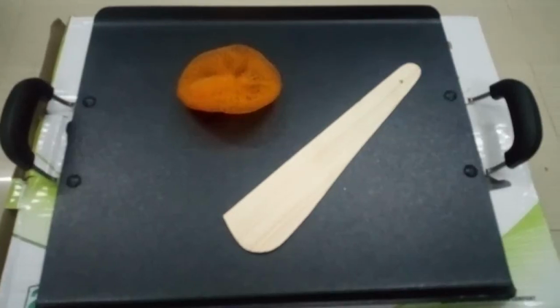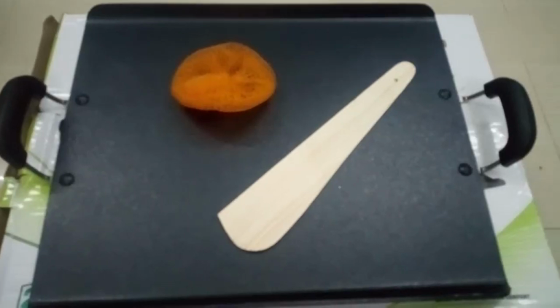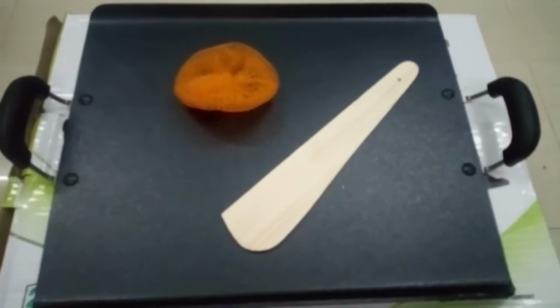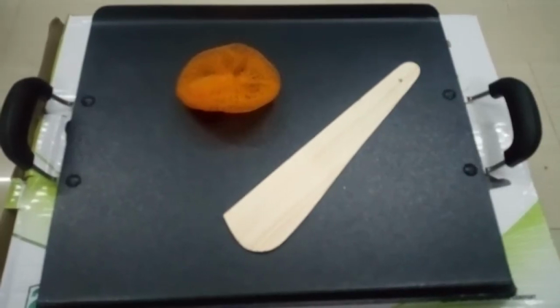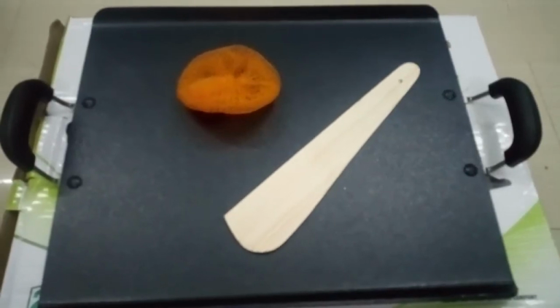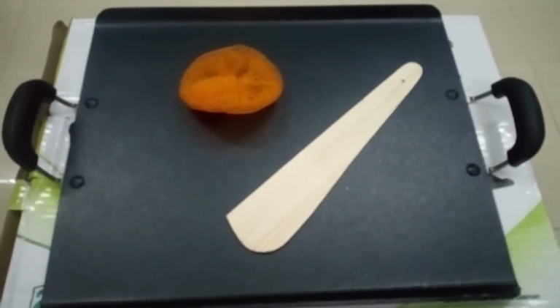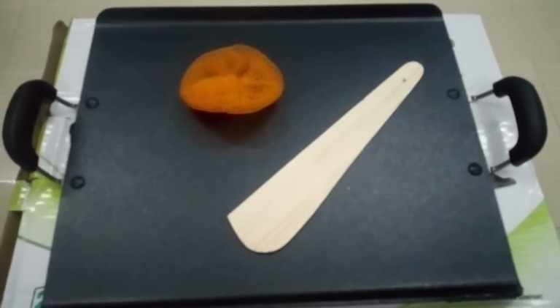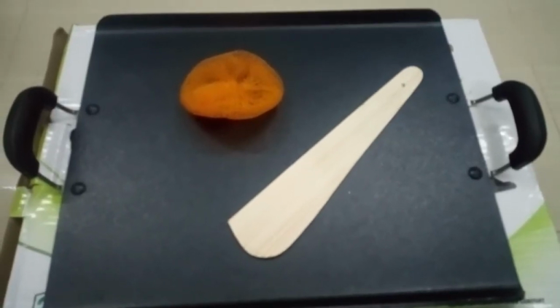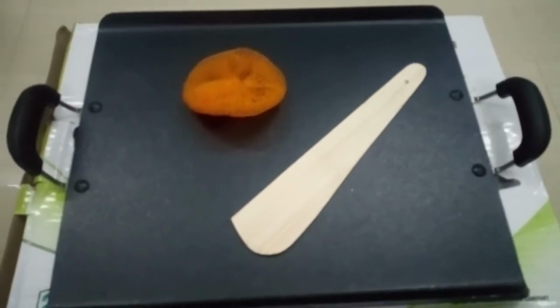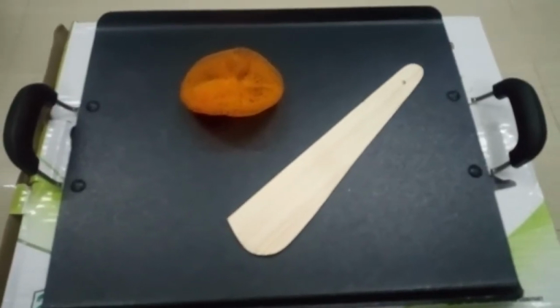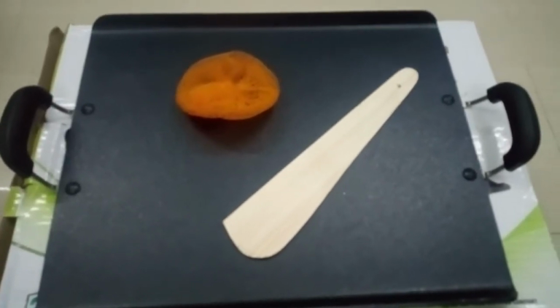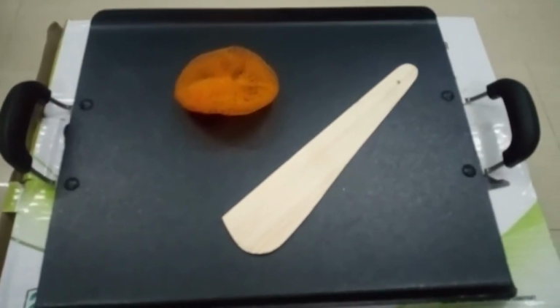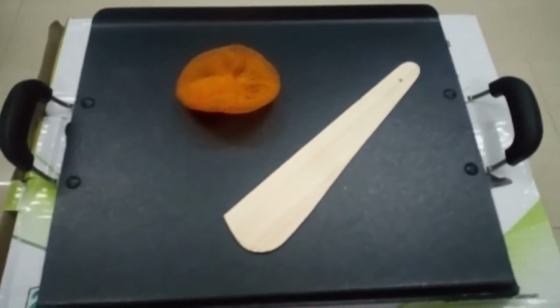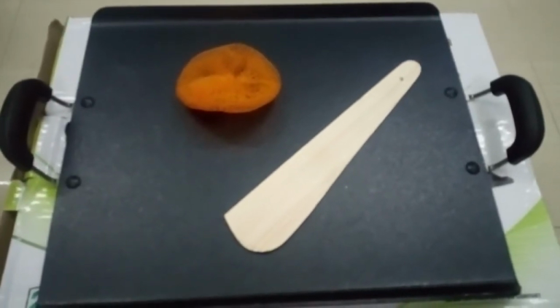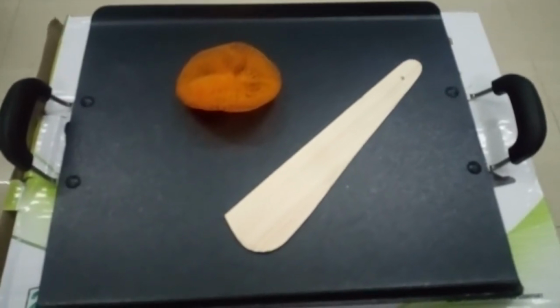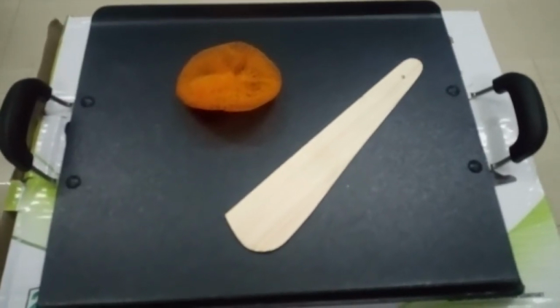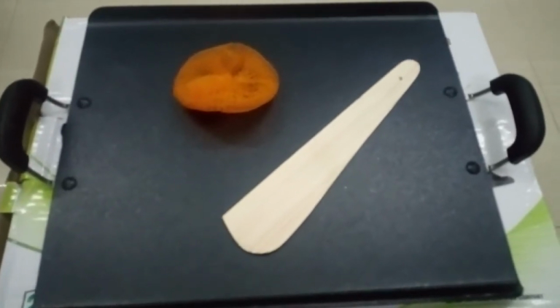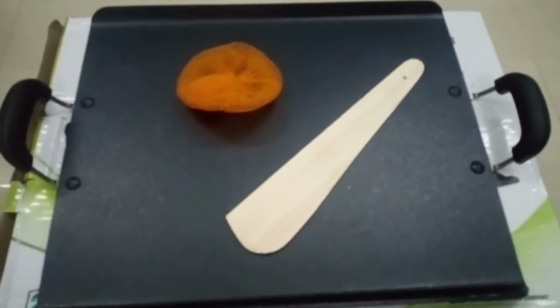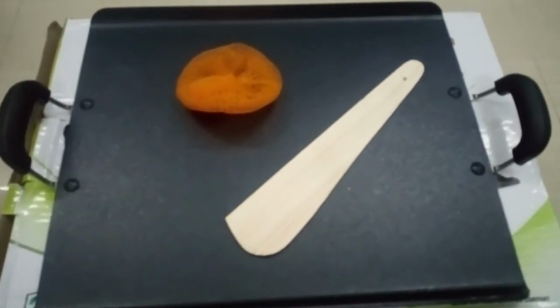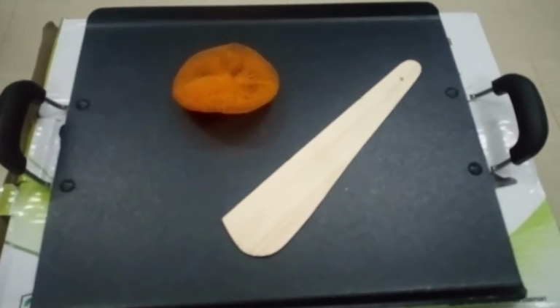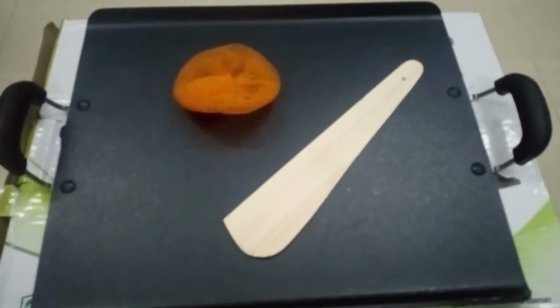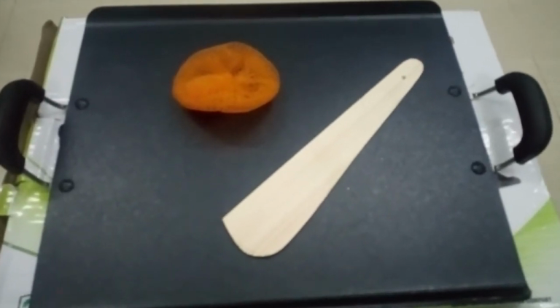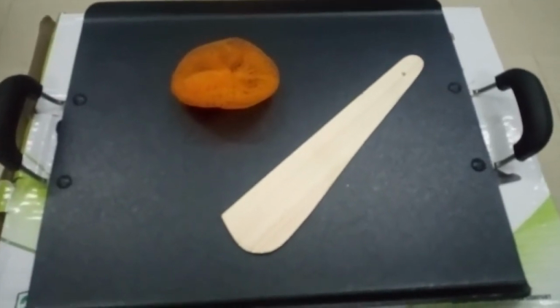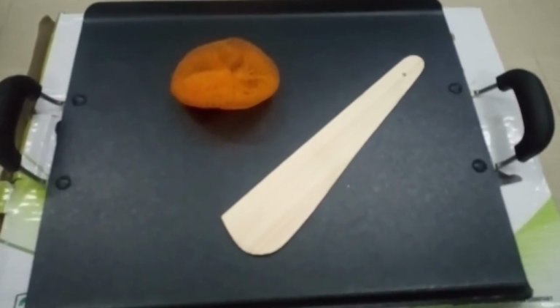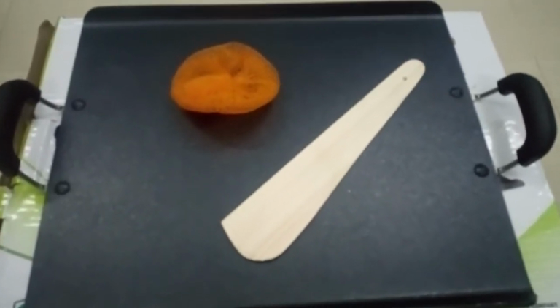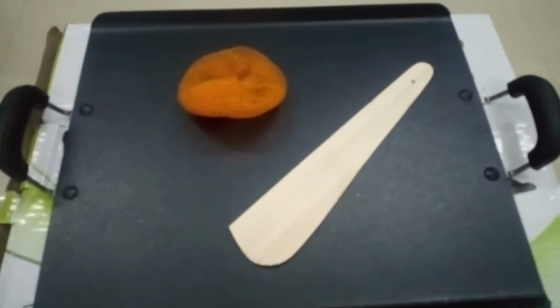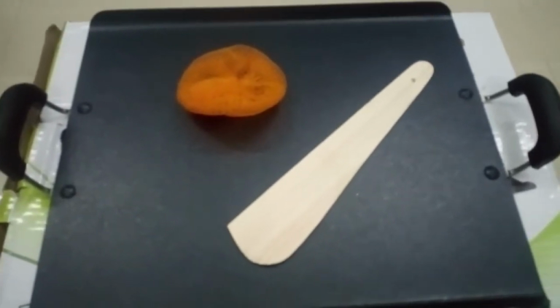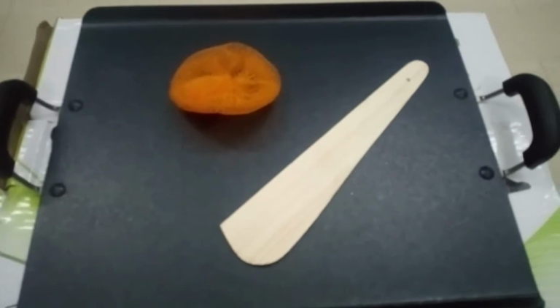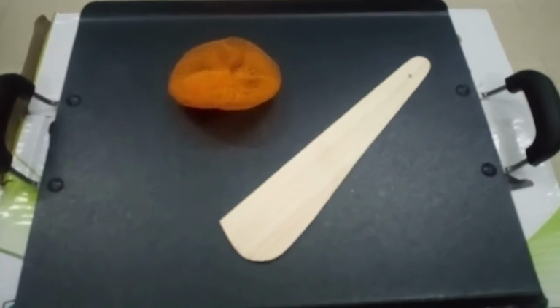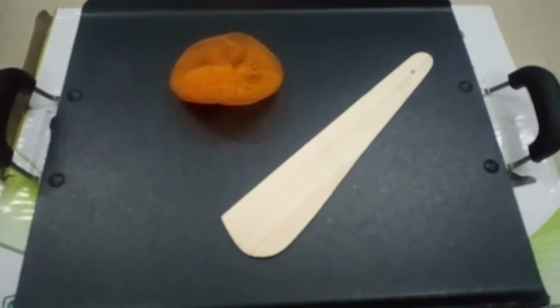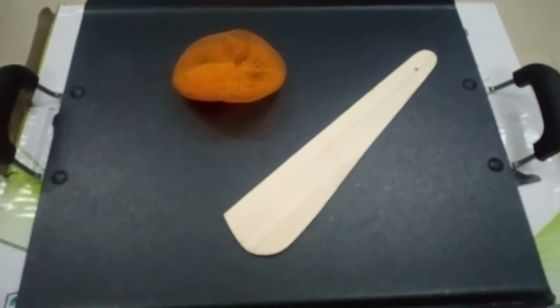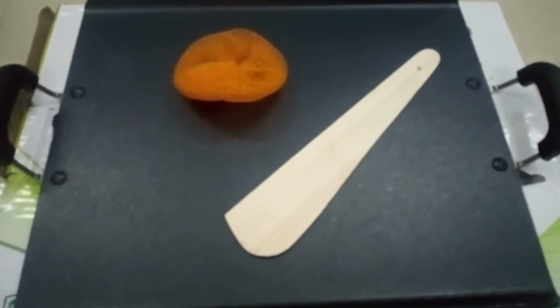Hello friends, welcome to Ria's desk. What do we need to do in the hotel style?